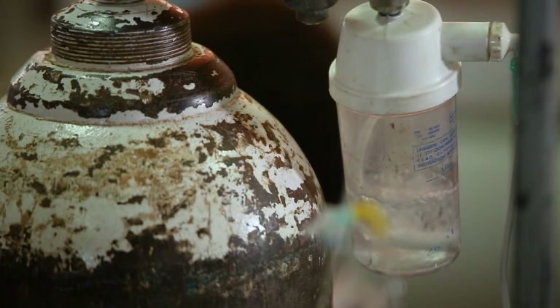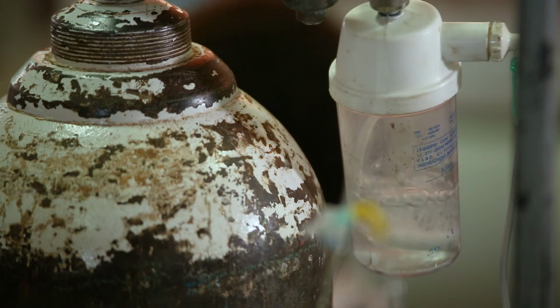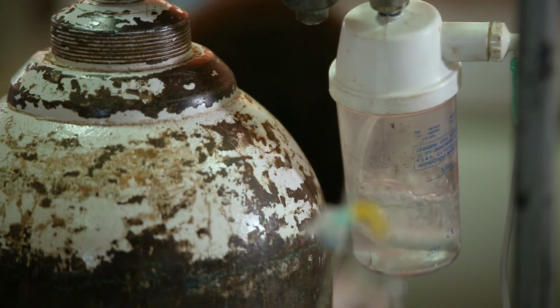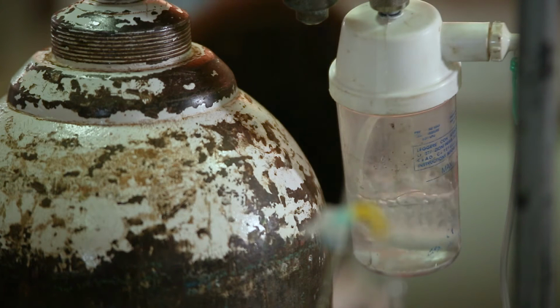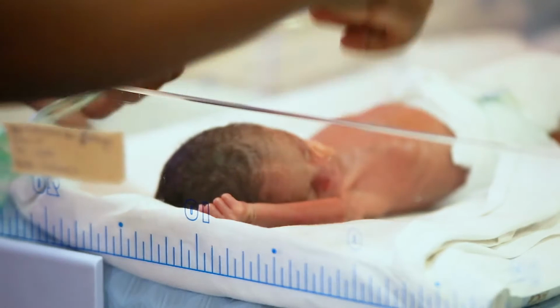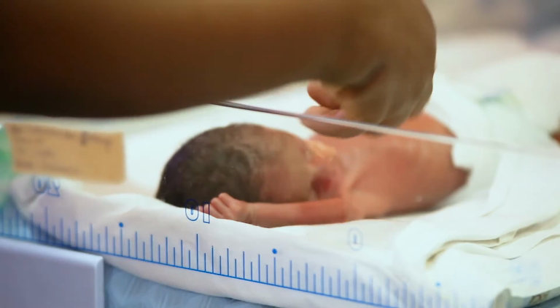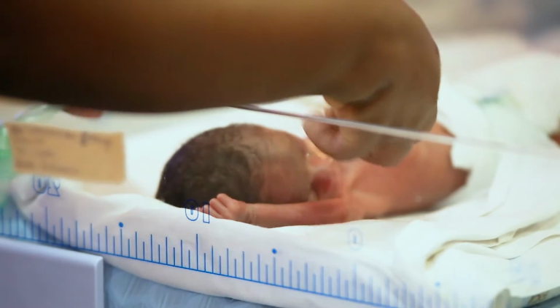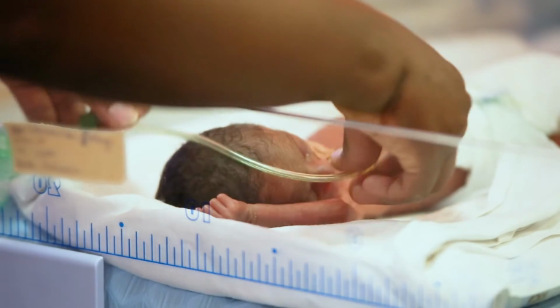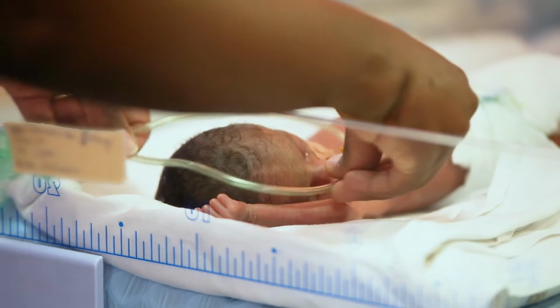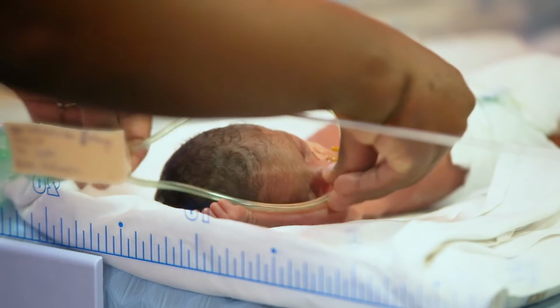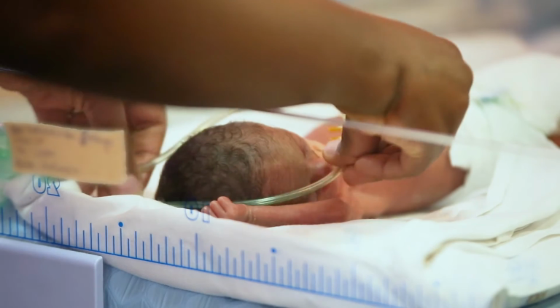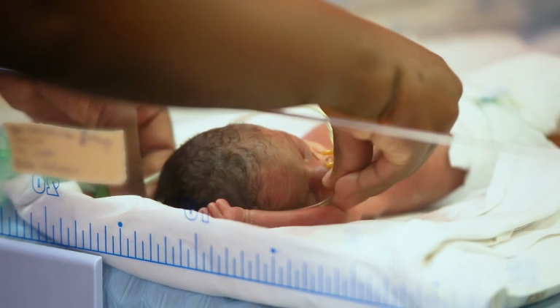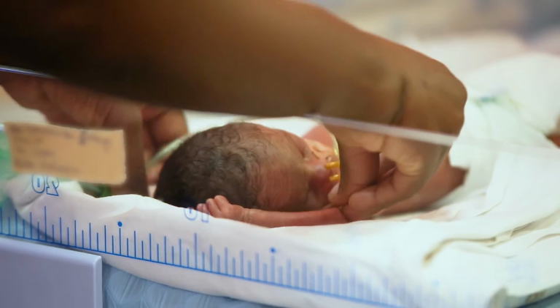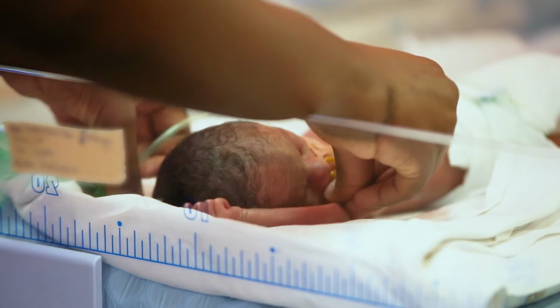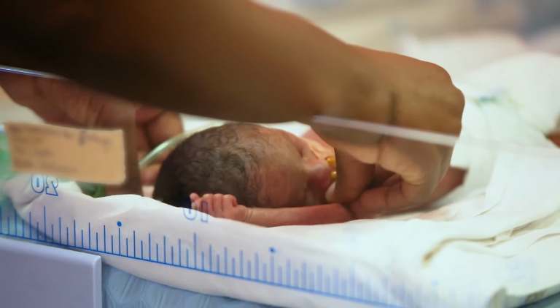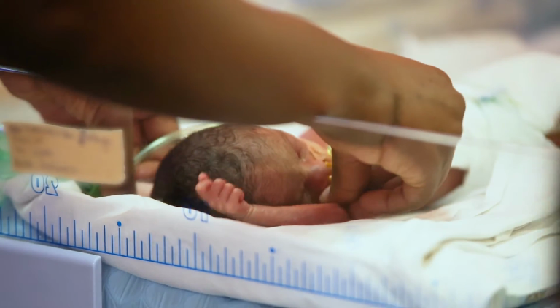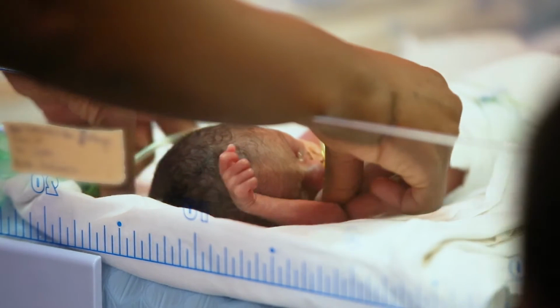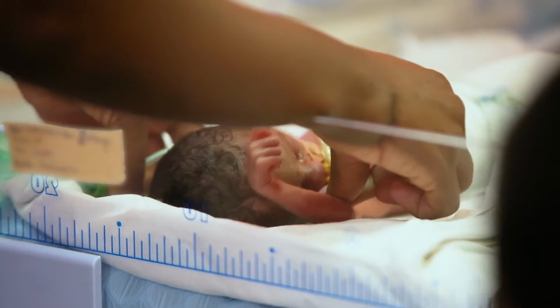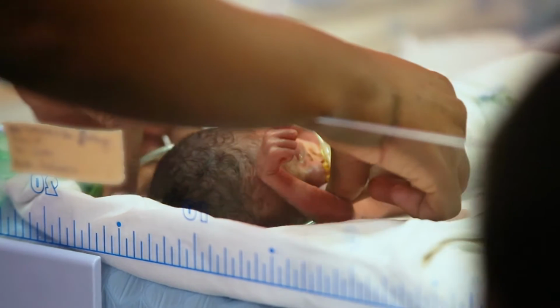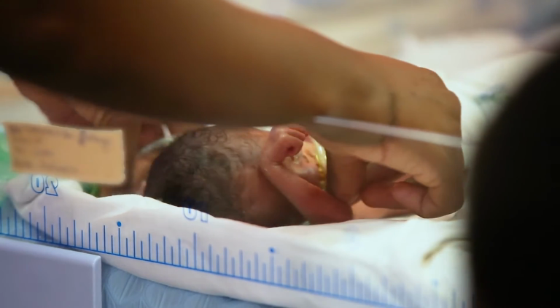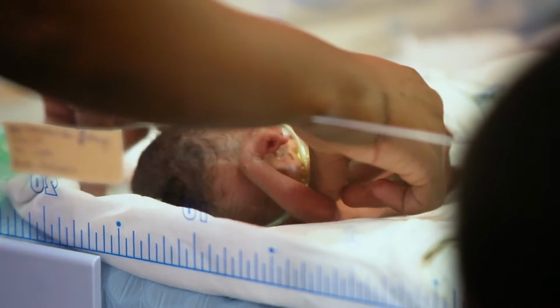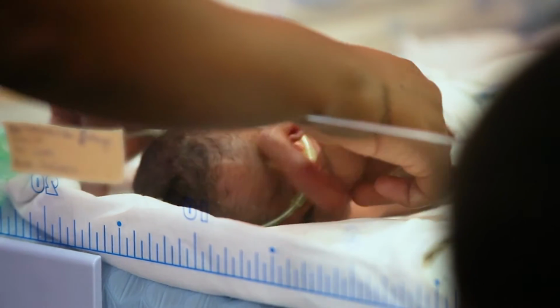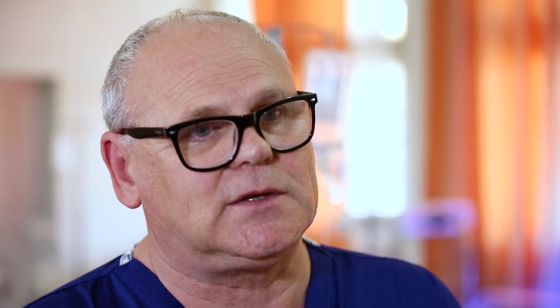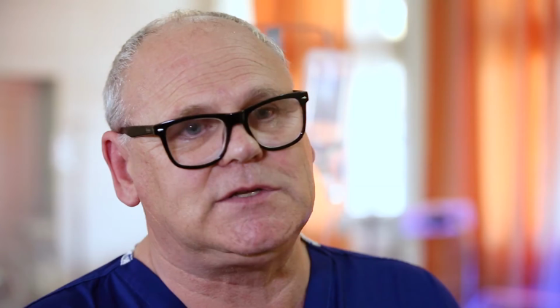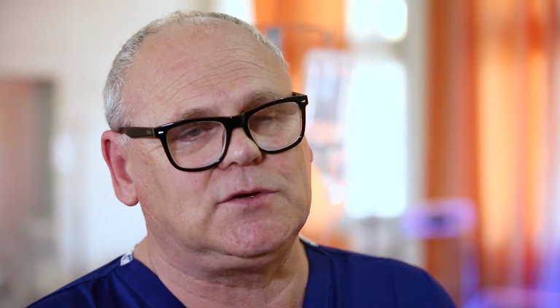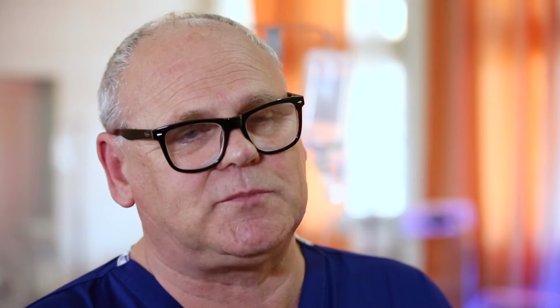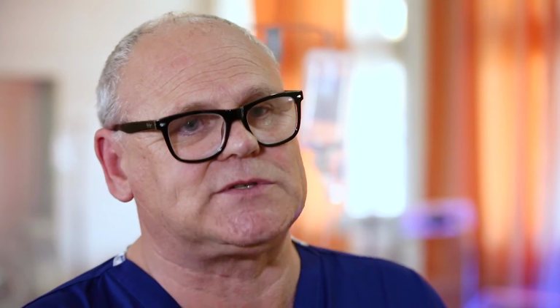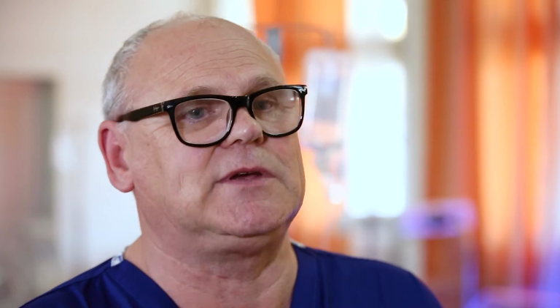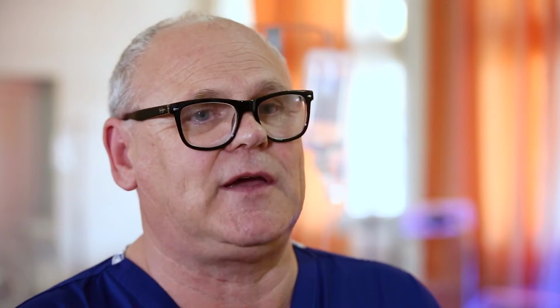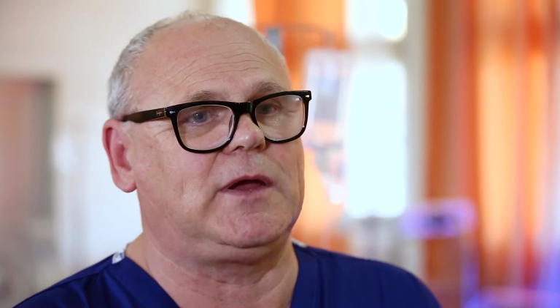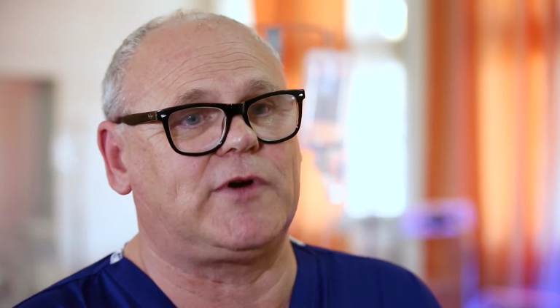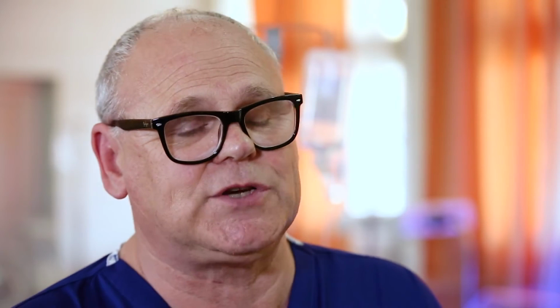We need to be able to apply pressure using a technique called CPAP — continuous positive airway pressure.